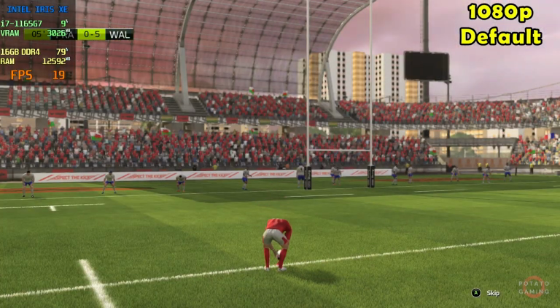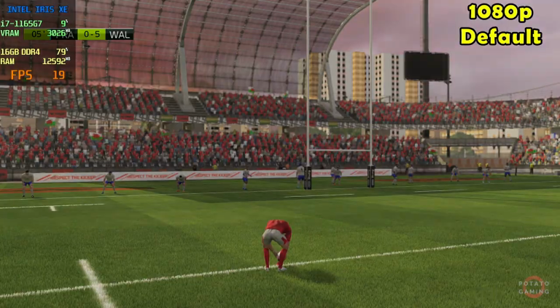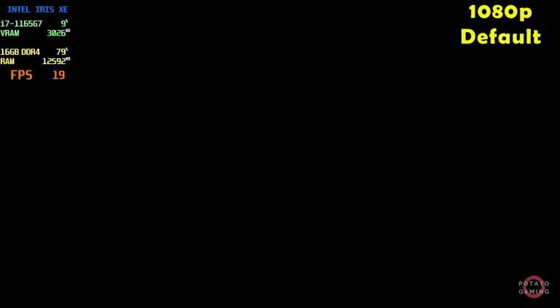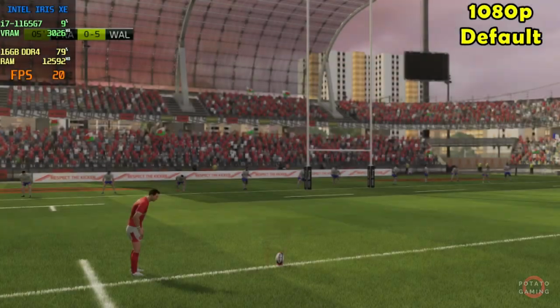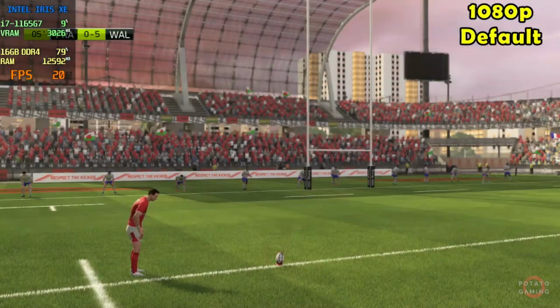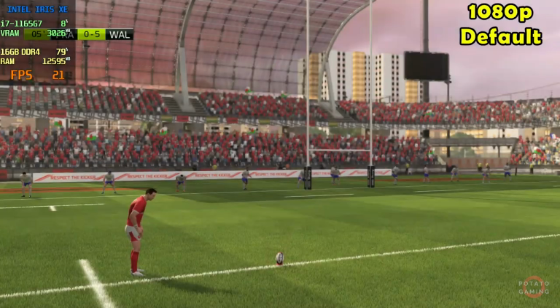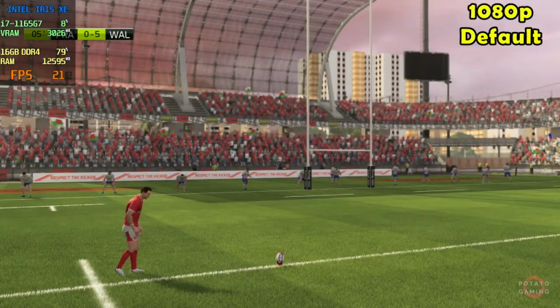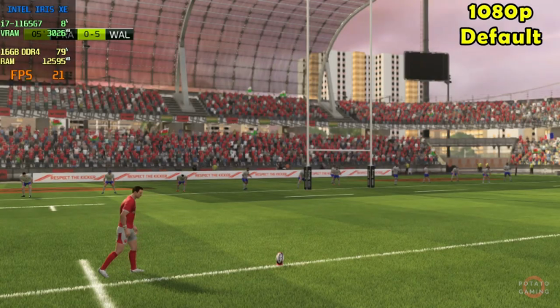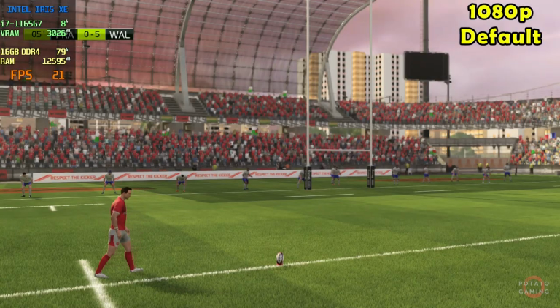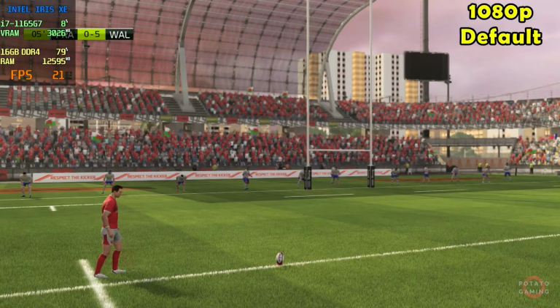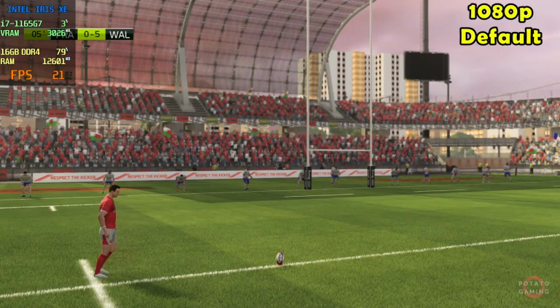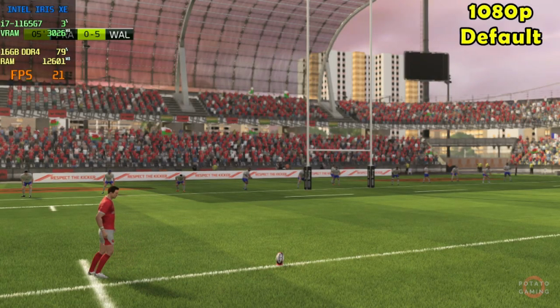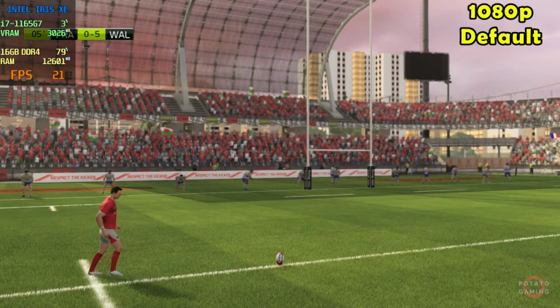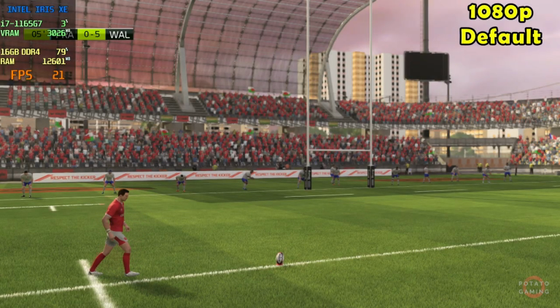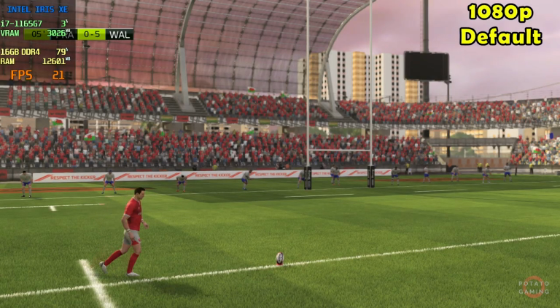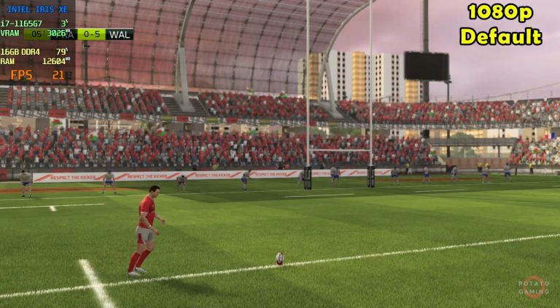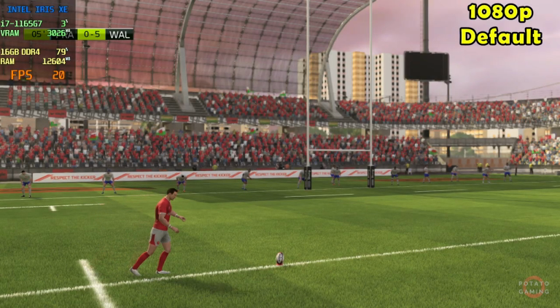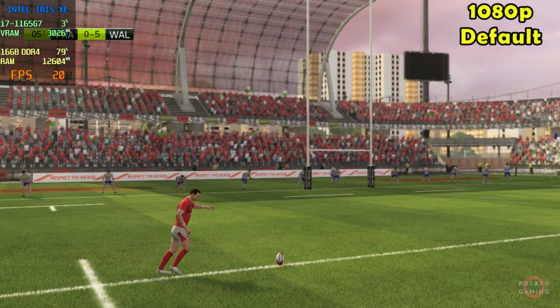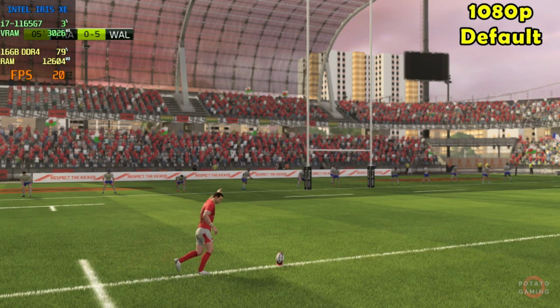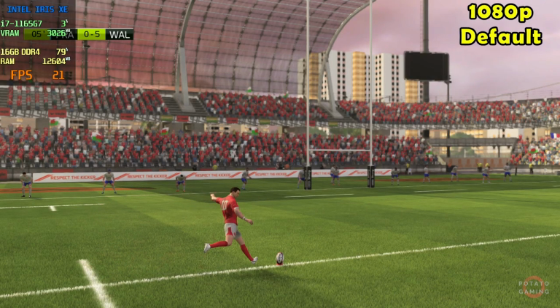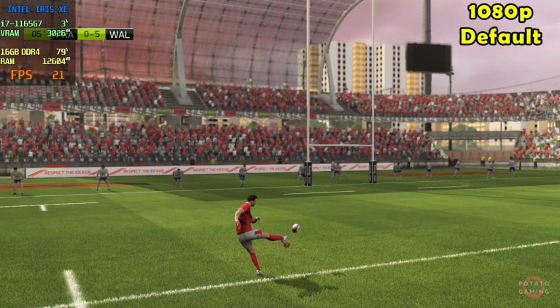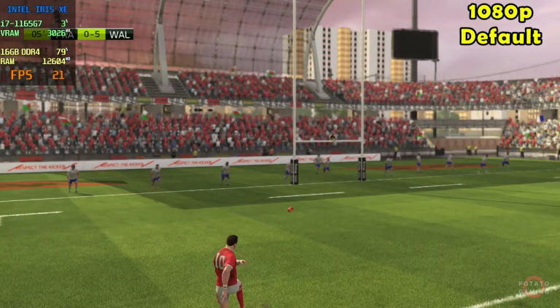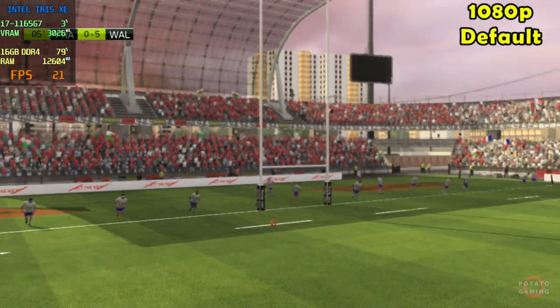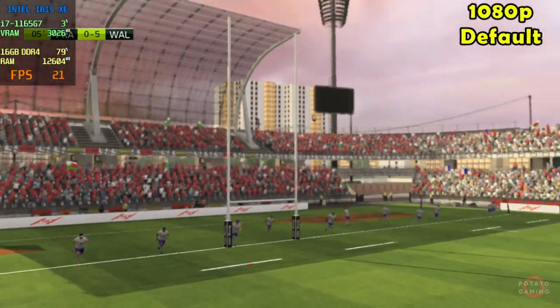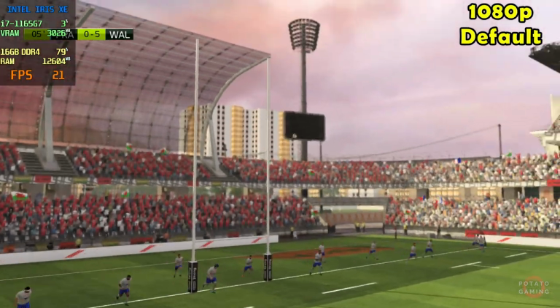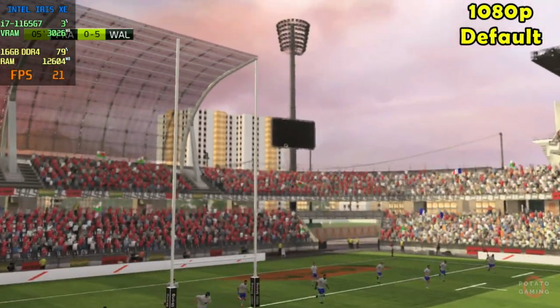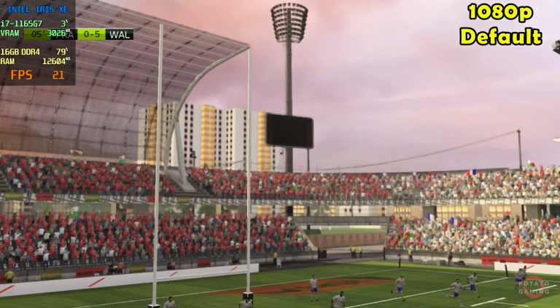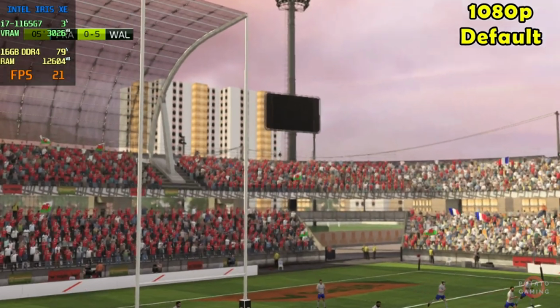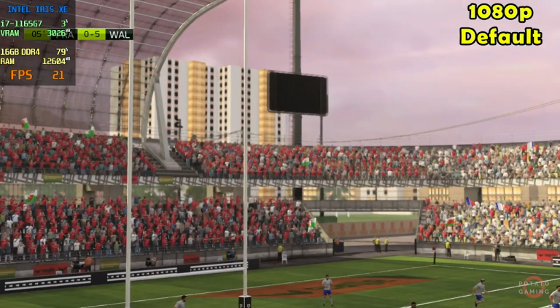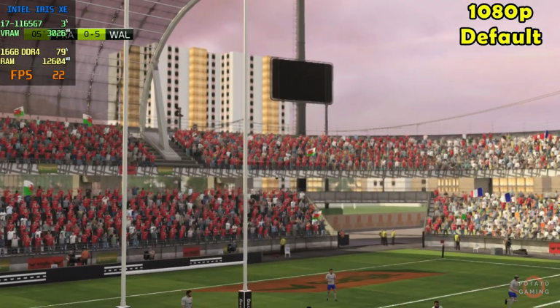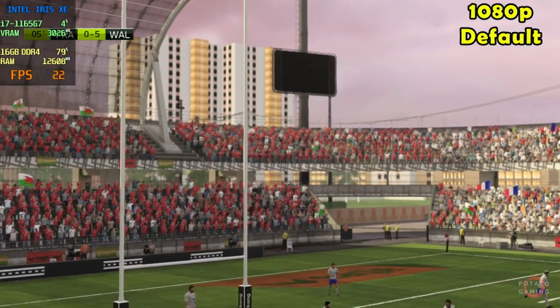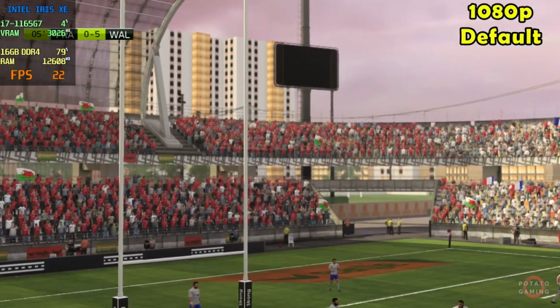The score that settles it — the try that they have been searching for. We'll enjoy the replay of that.